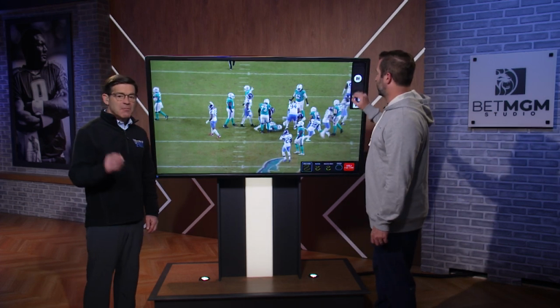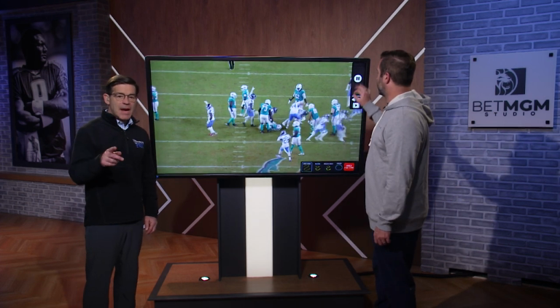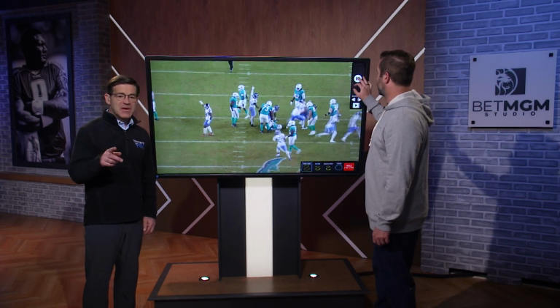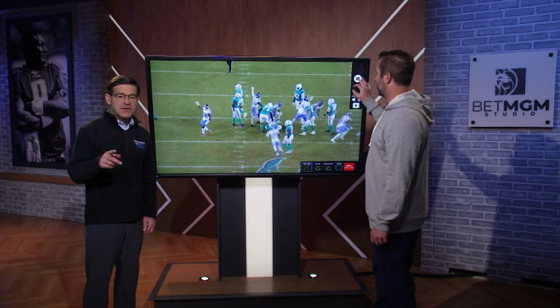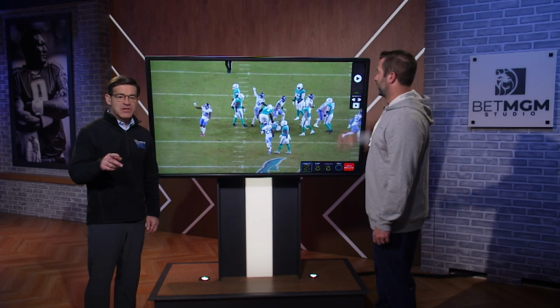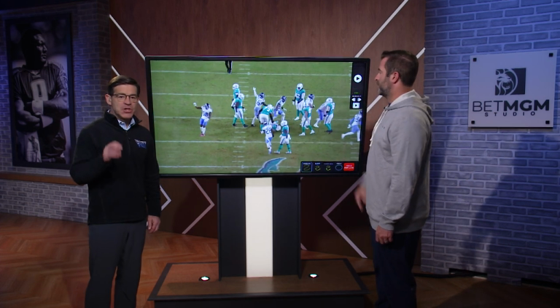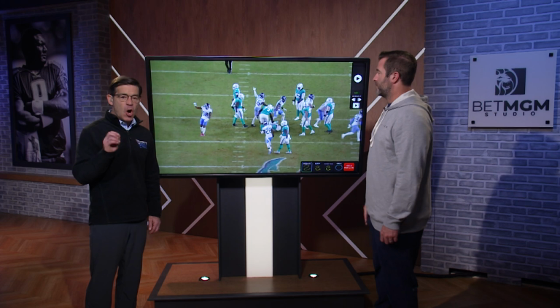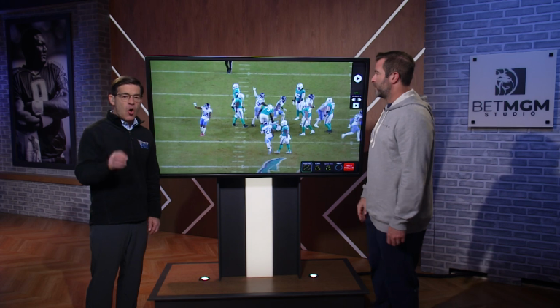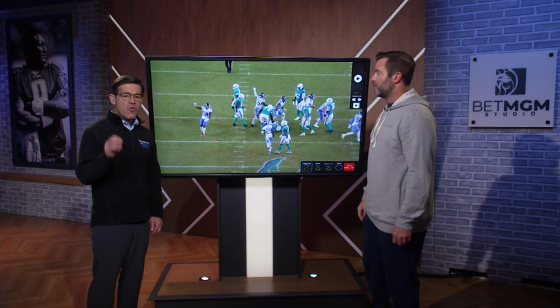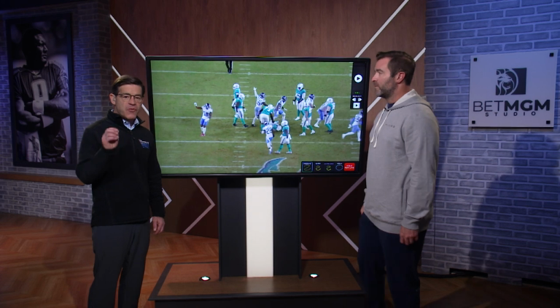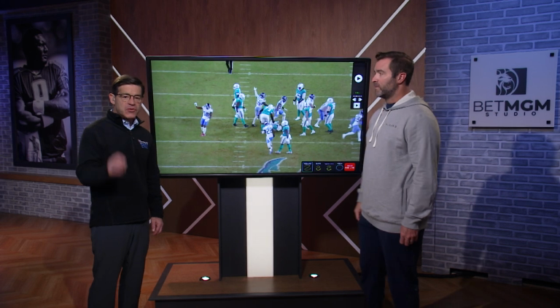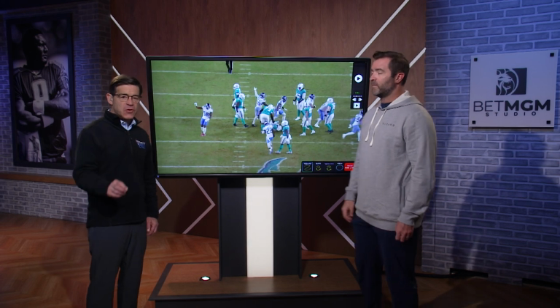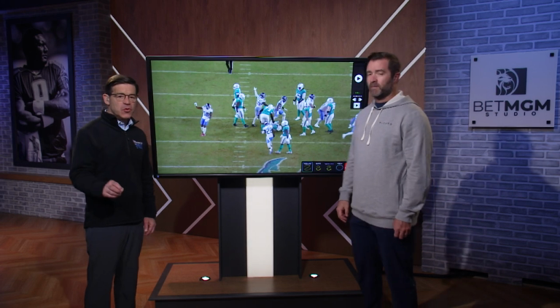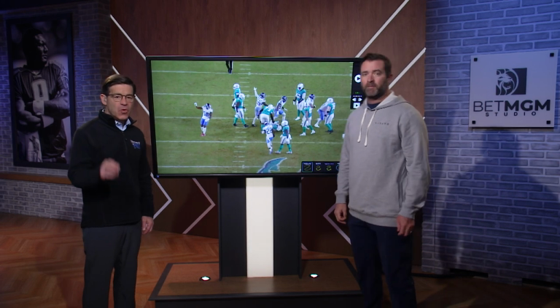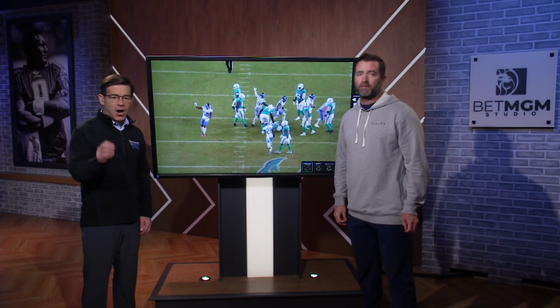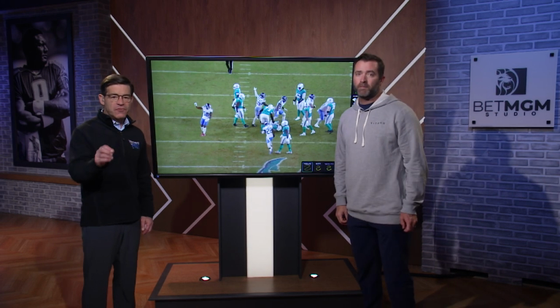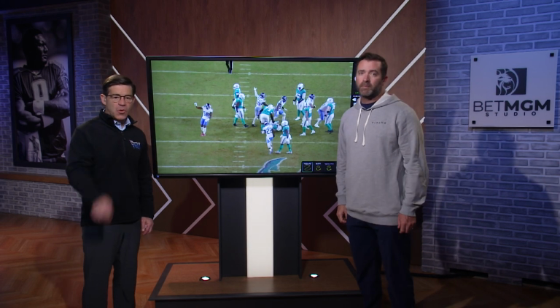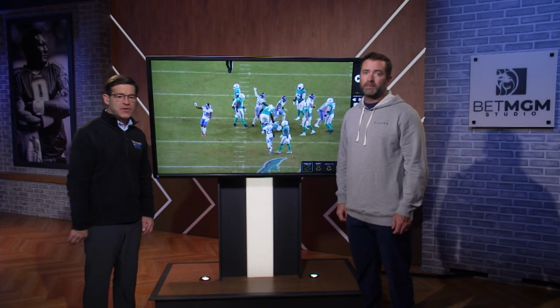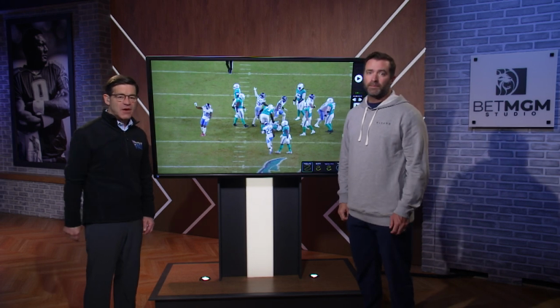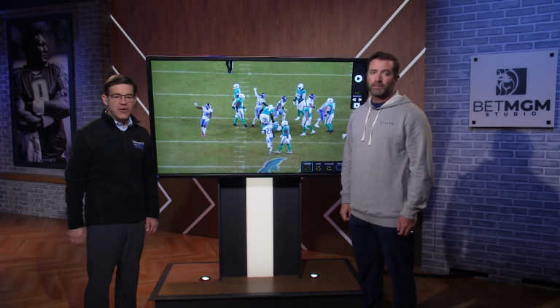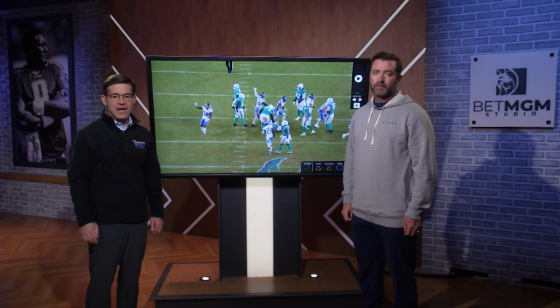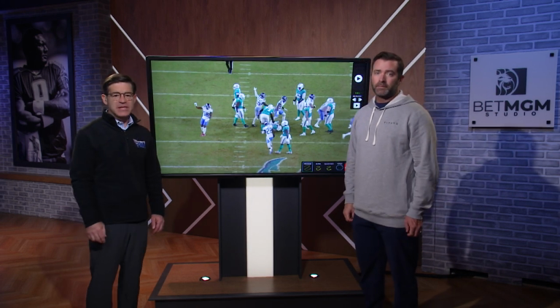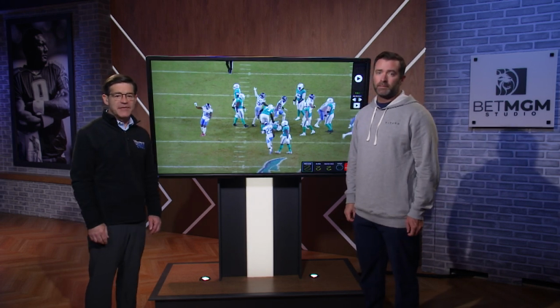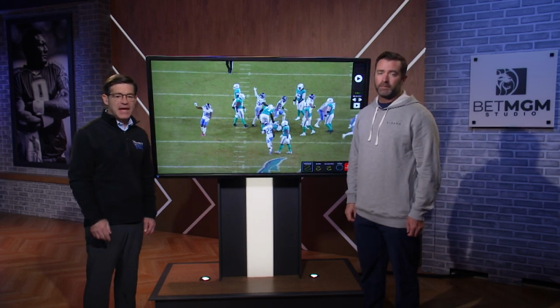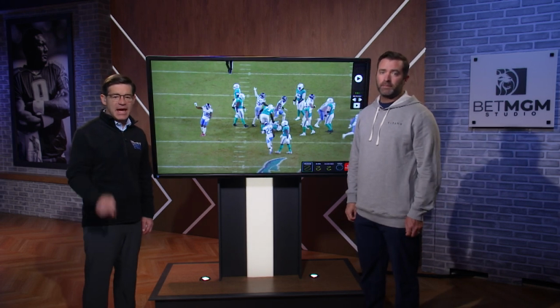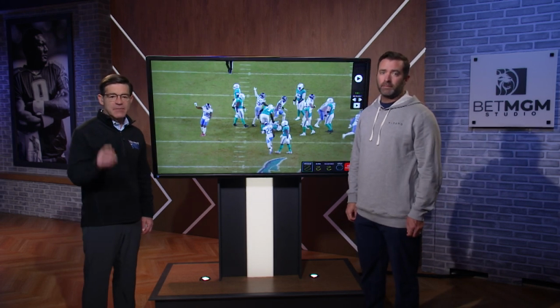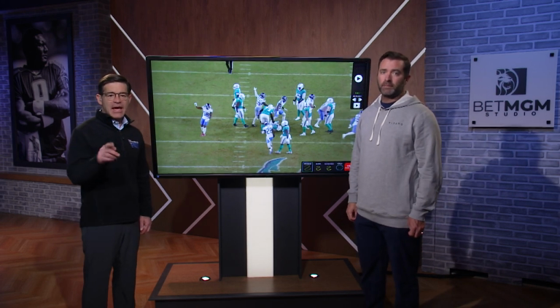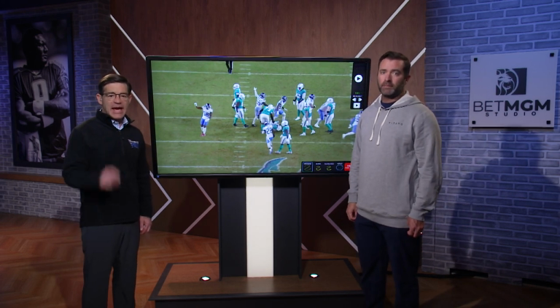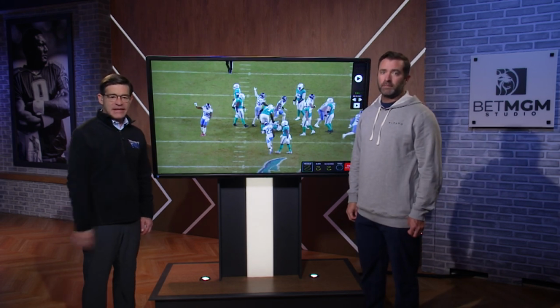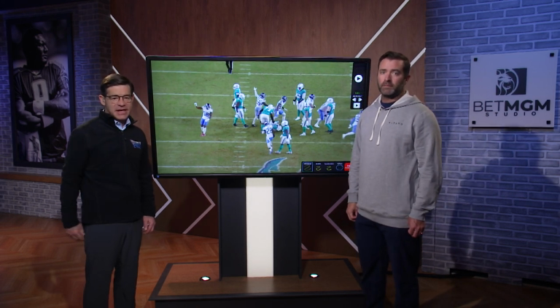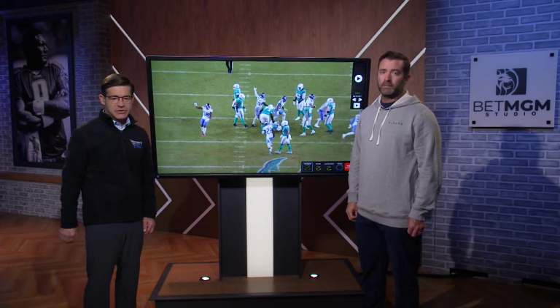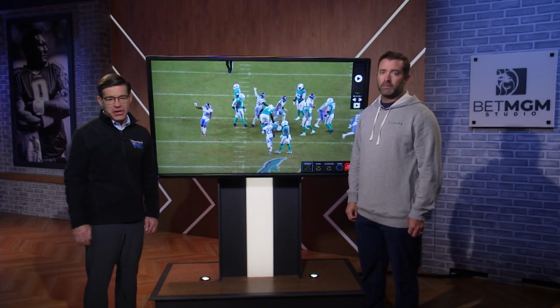Miami, as mentioned, was 0-for-2 on fourth down tries in the game eight days ago.